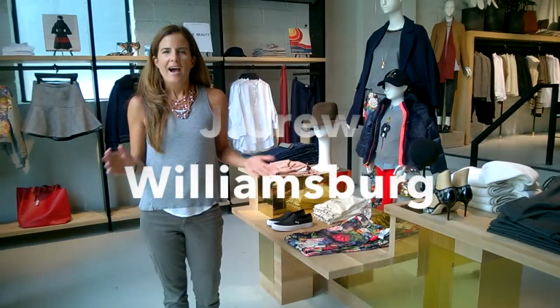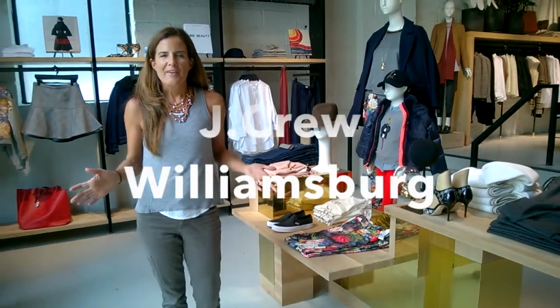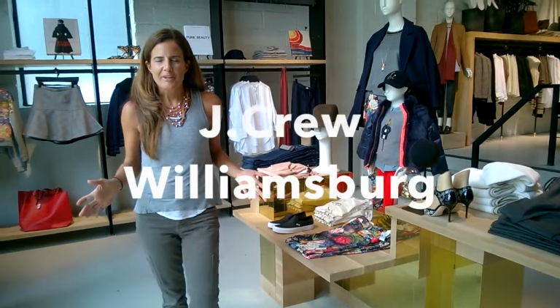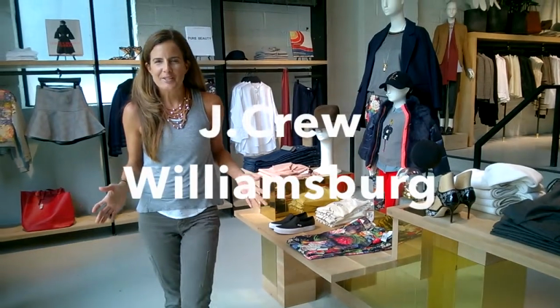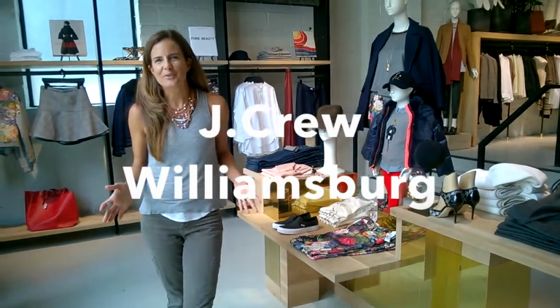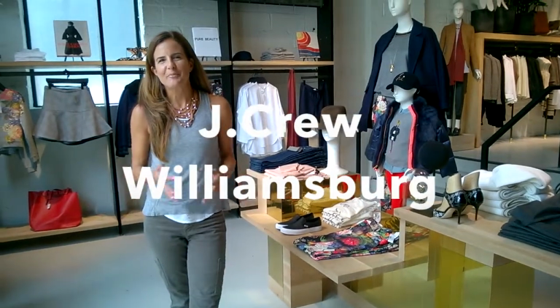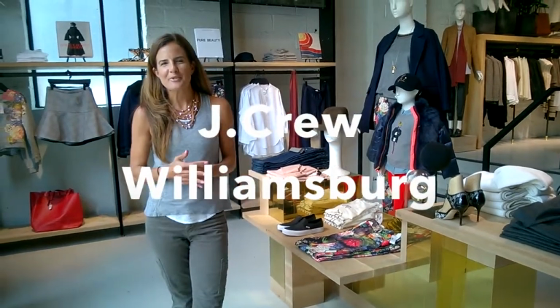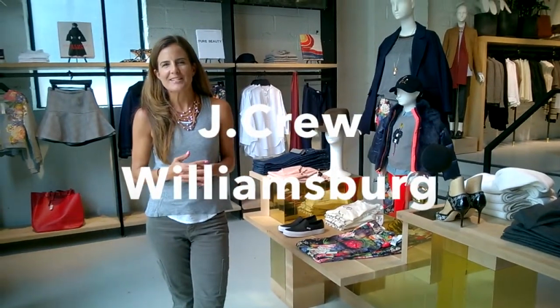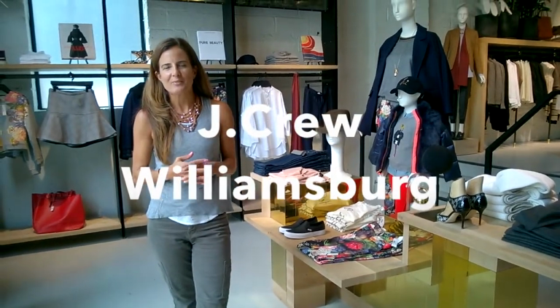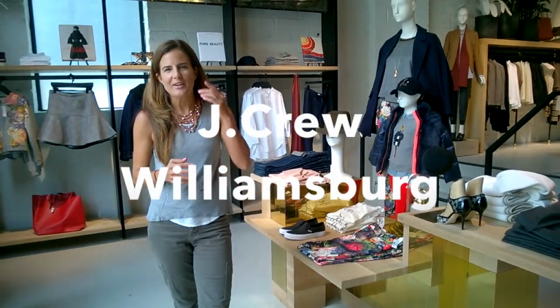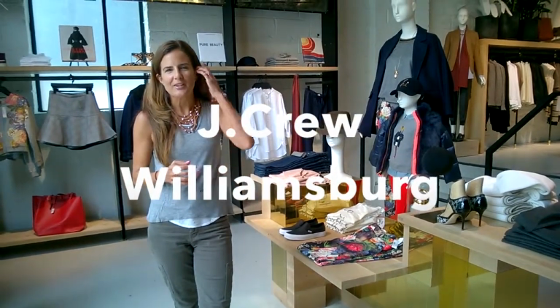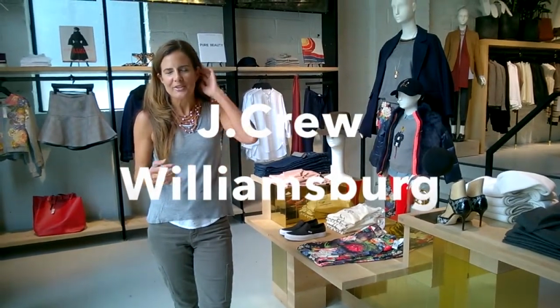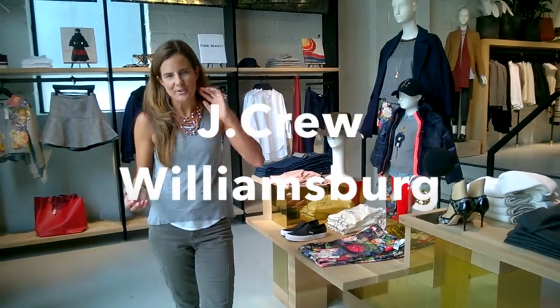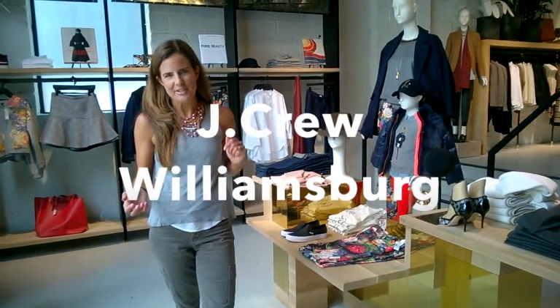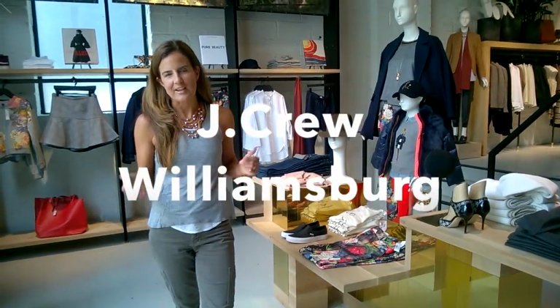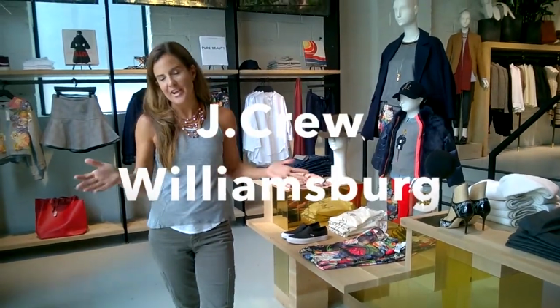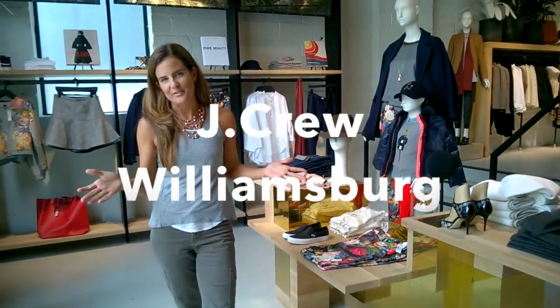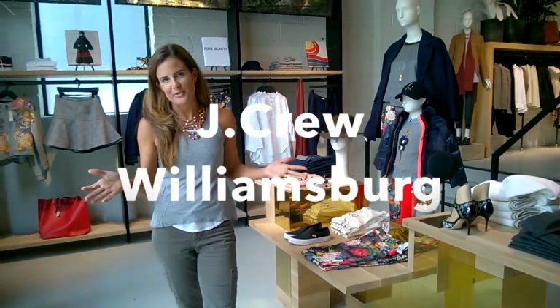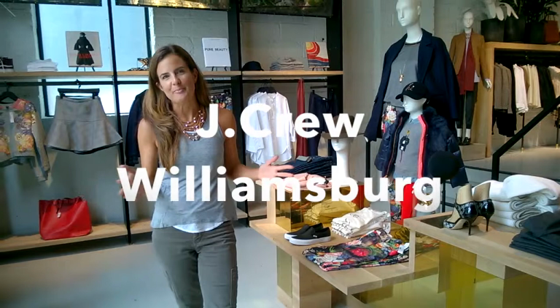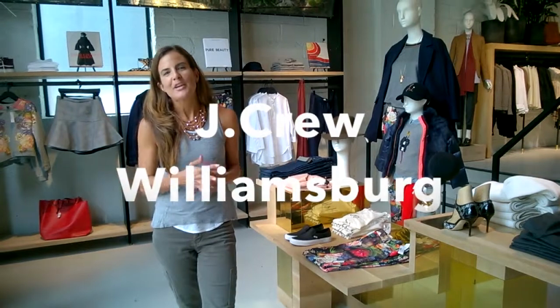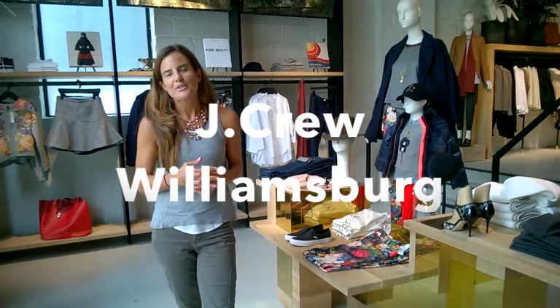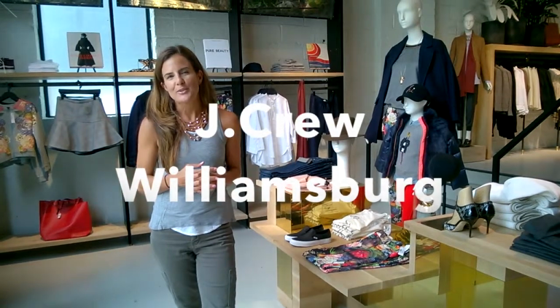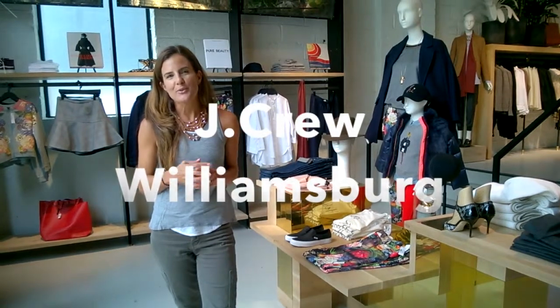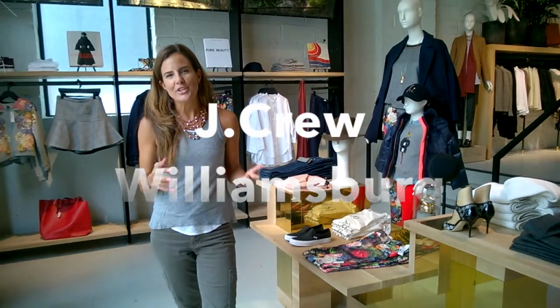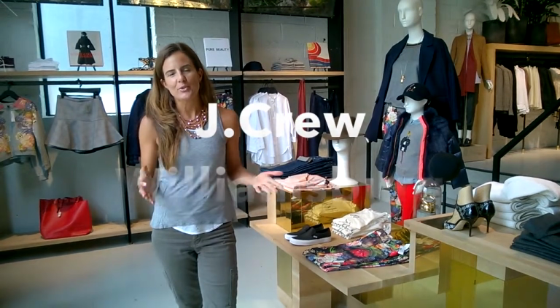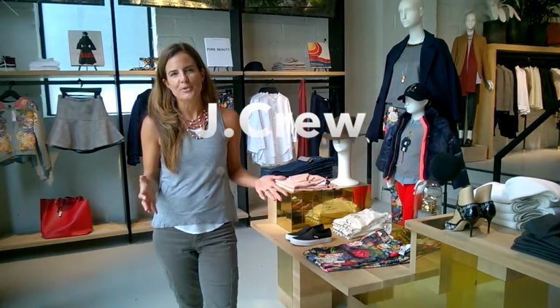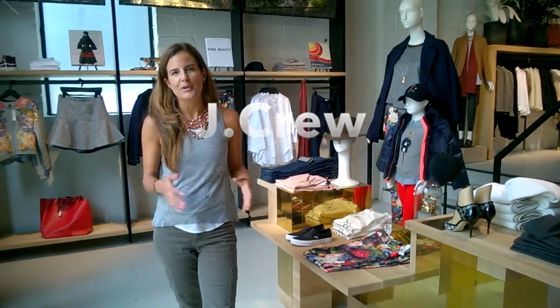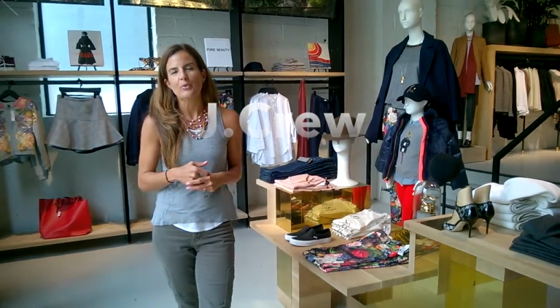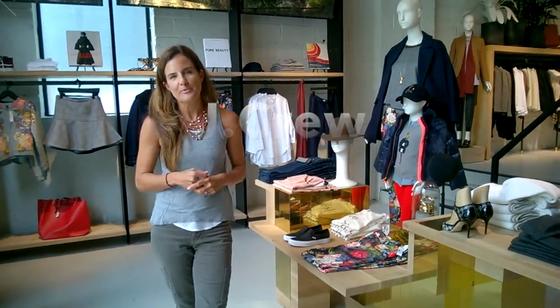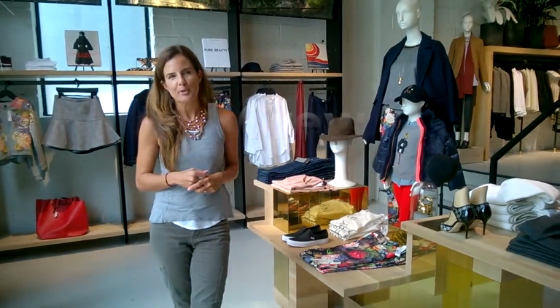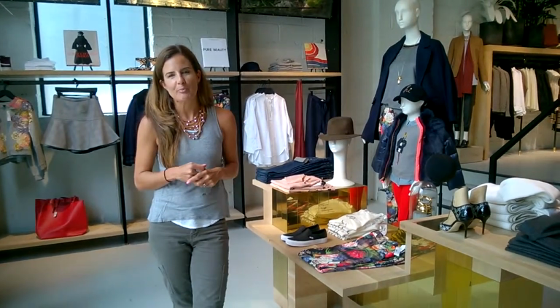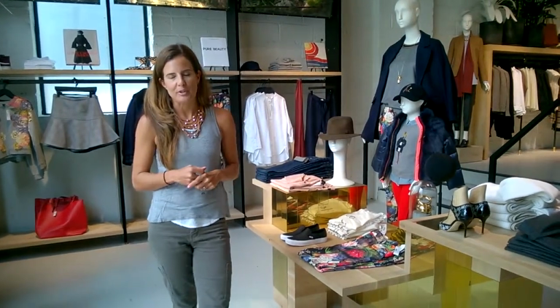Hi everybody, Nicole from MomTrends and we are on a field trip today, a fashion field trip, to the new J.Cruz store in Williamsburg, Brooklyn.